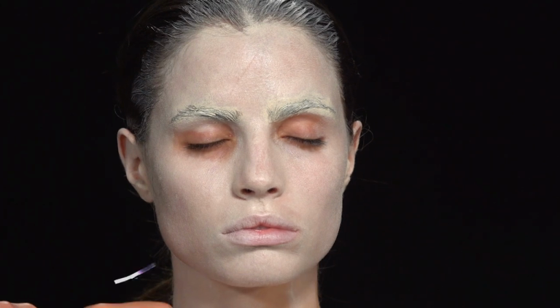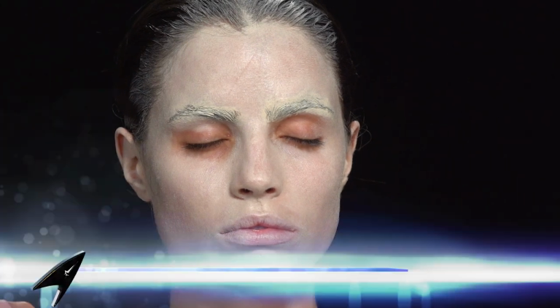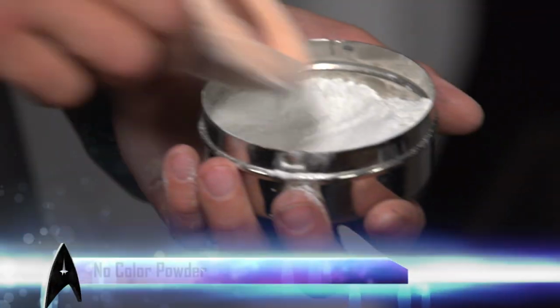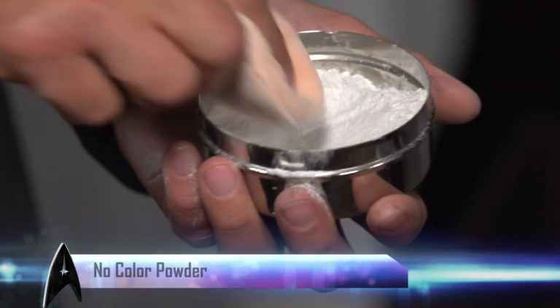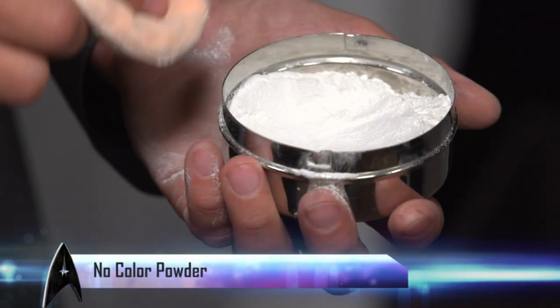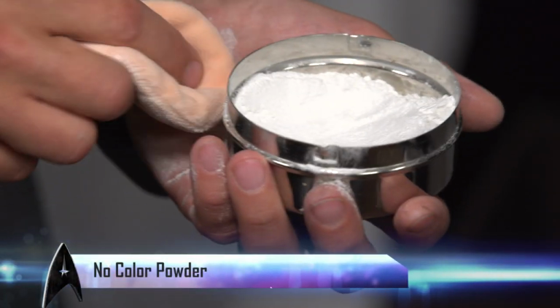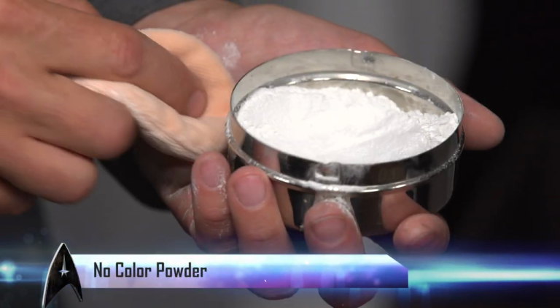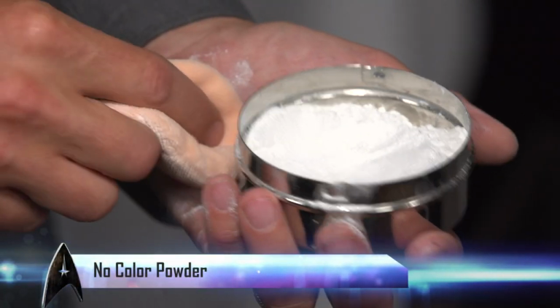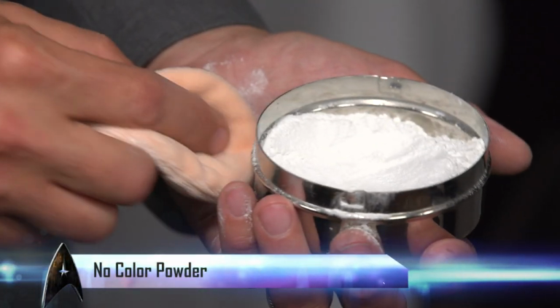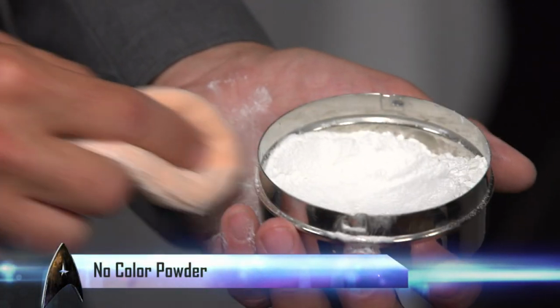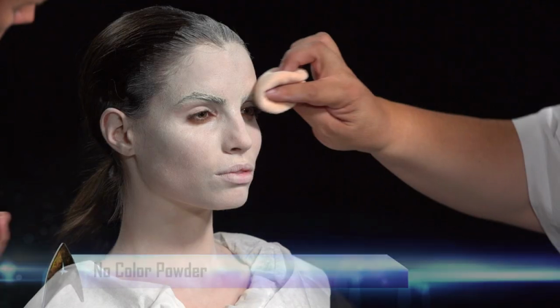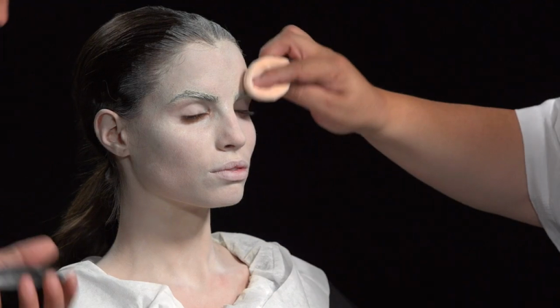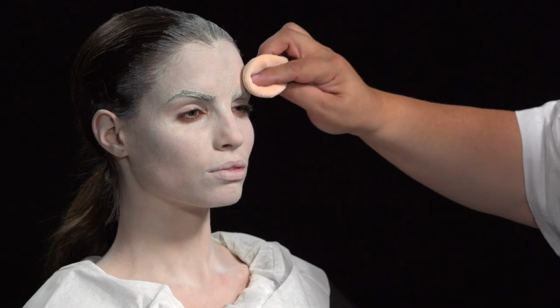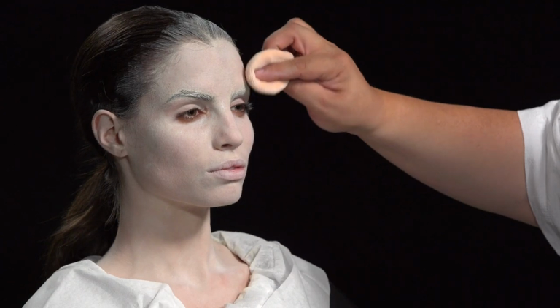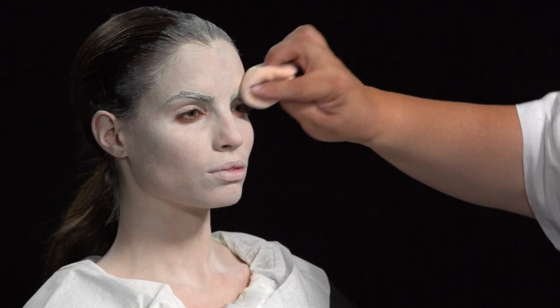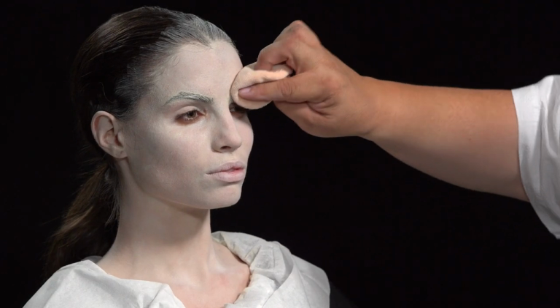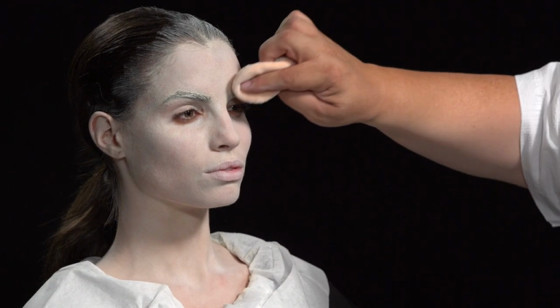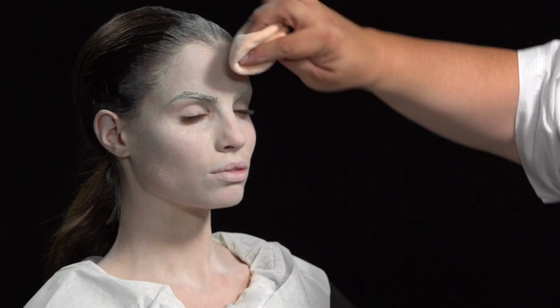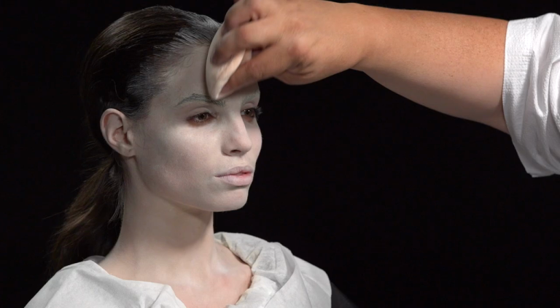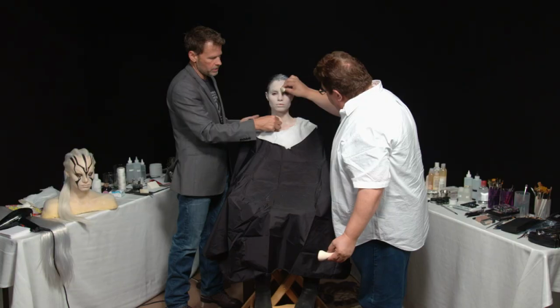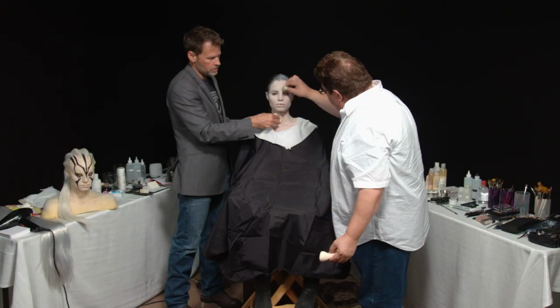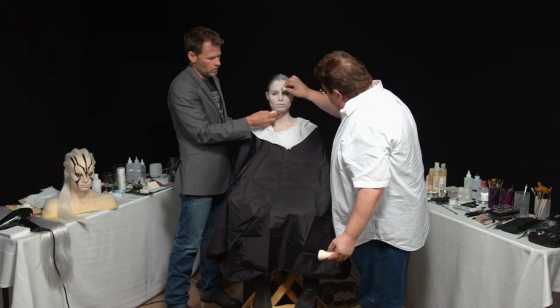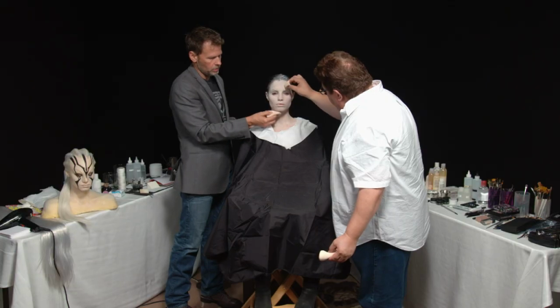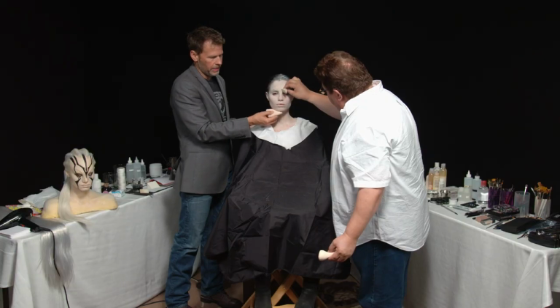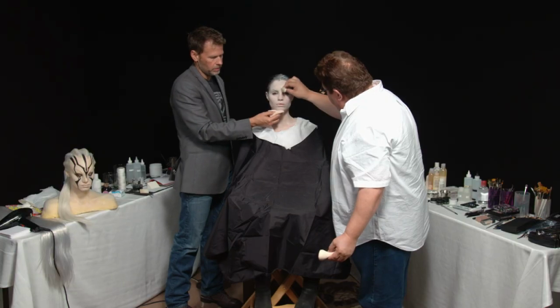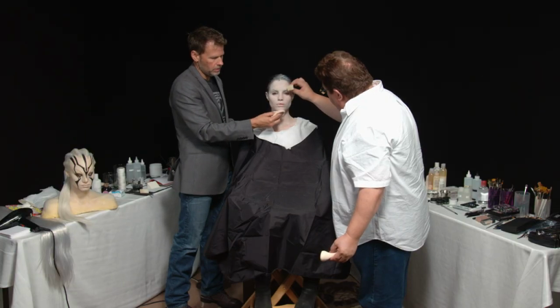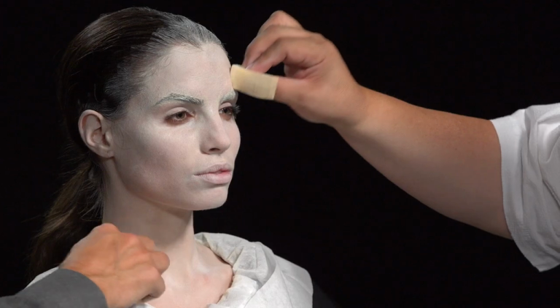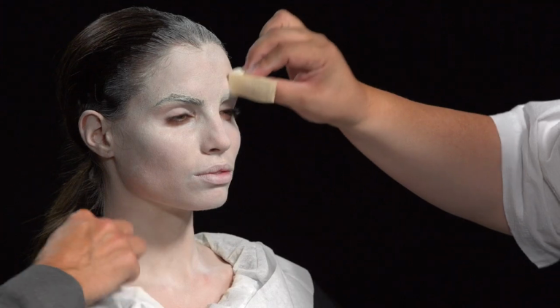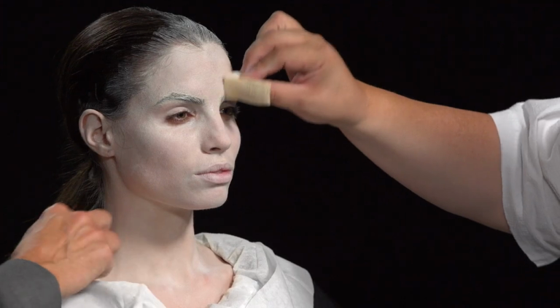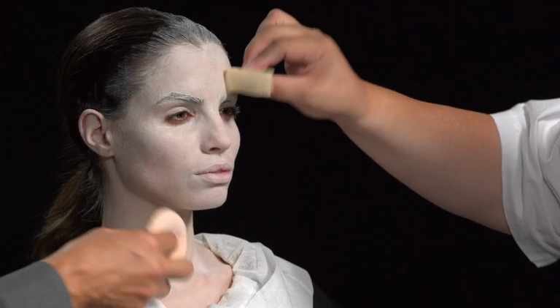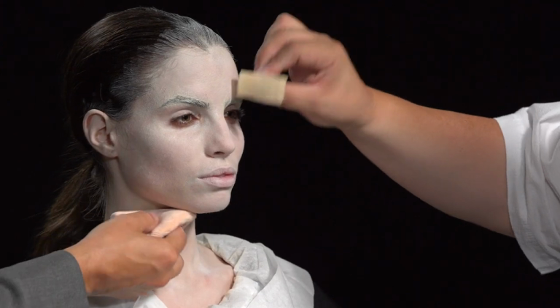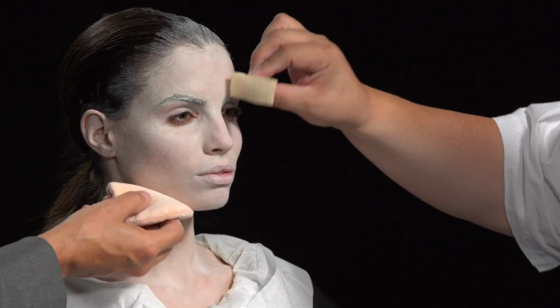Now we're applying our powder coat. If you set it with this no-color powder, it tends to move less.